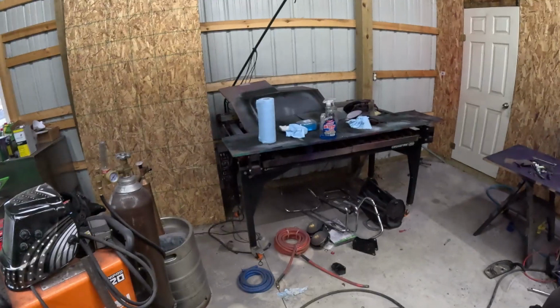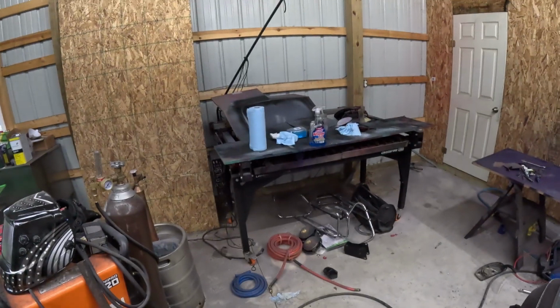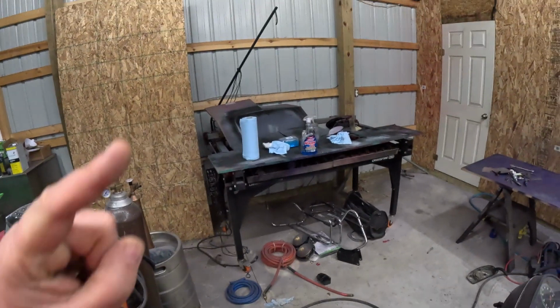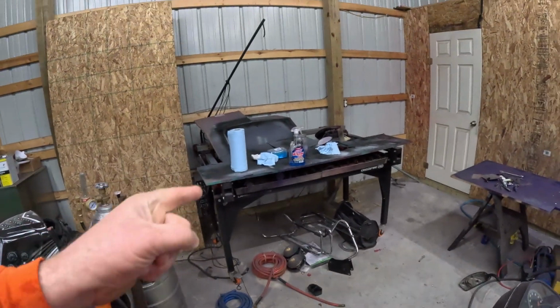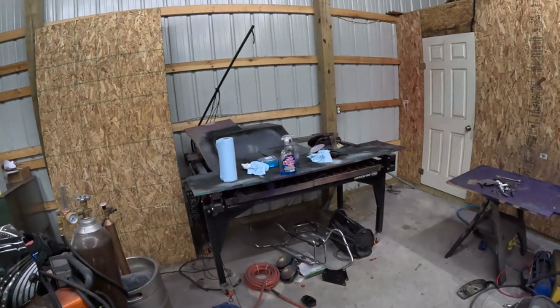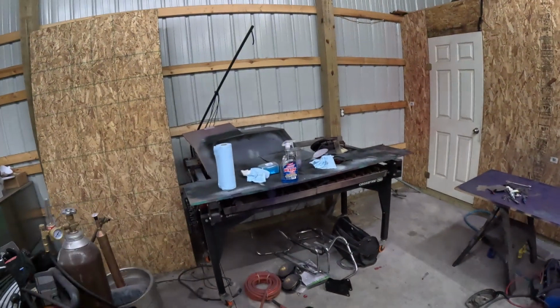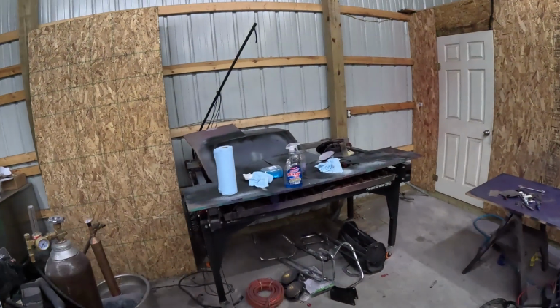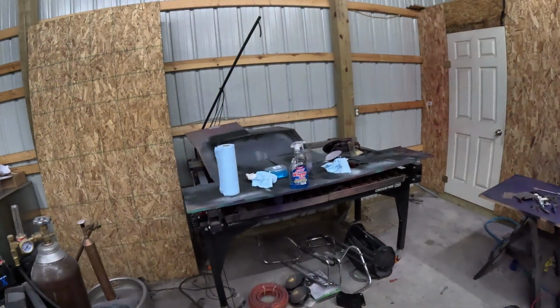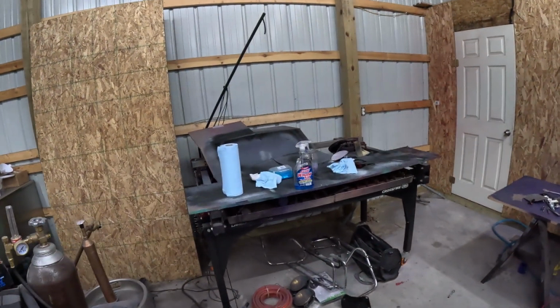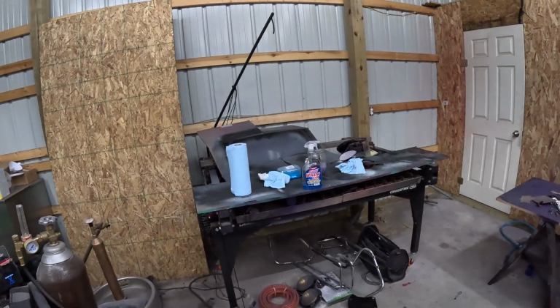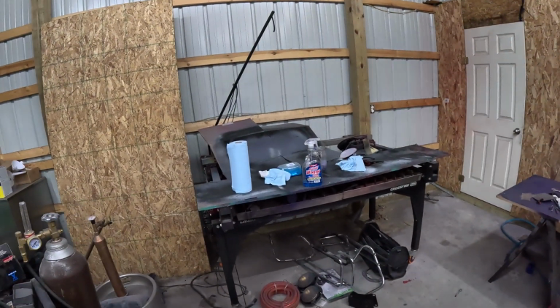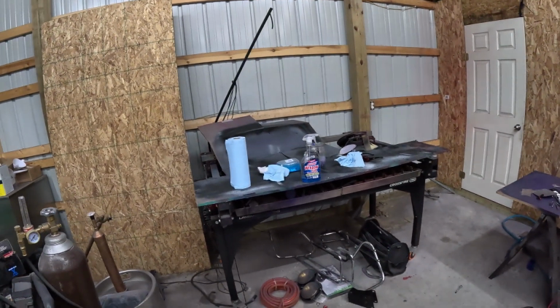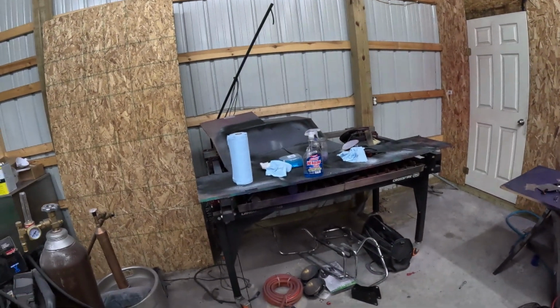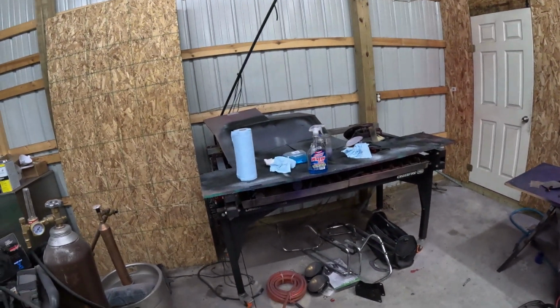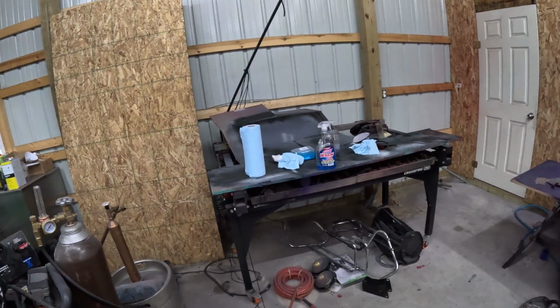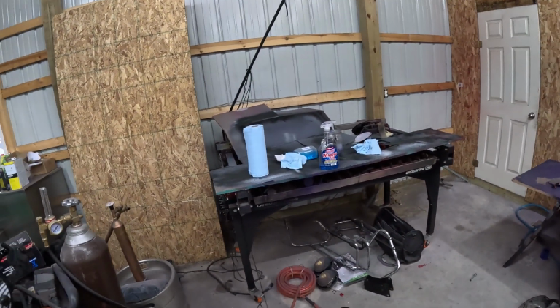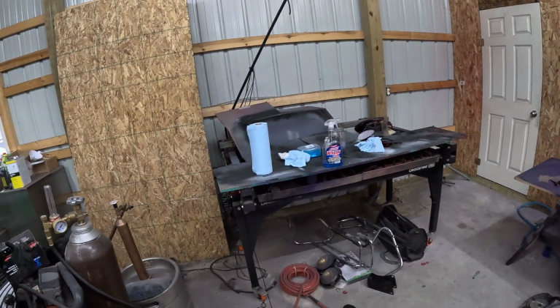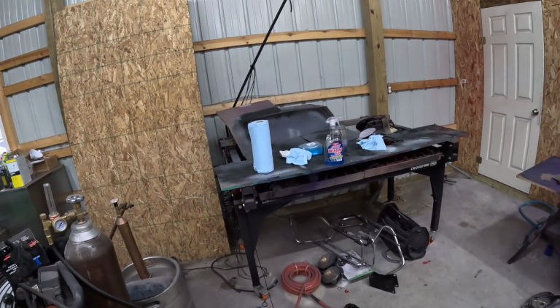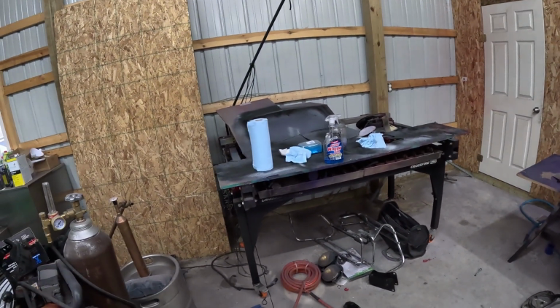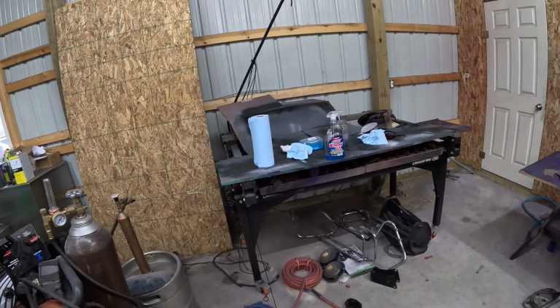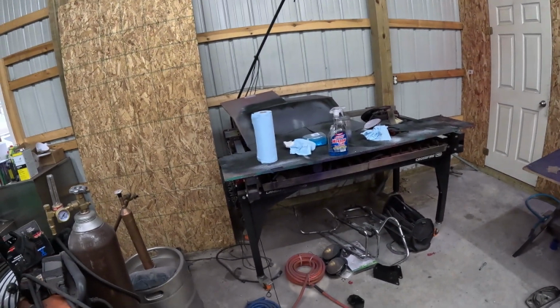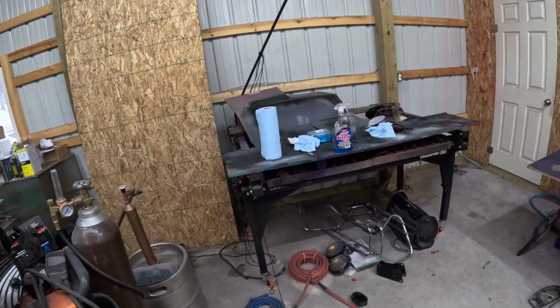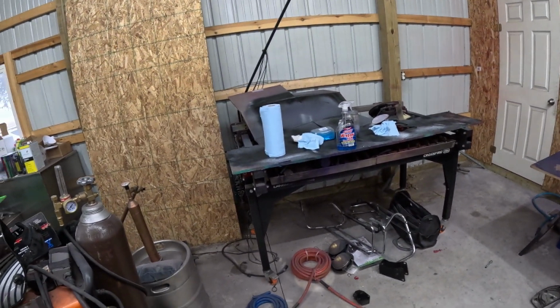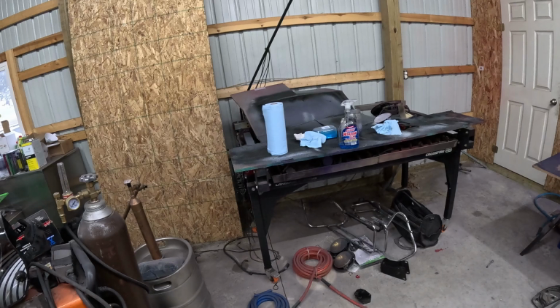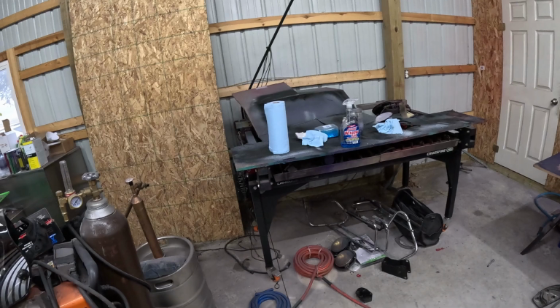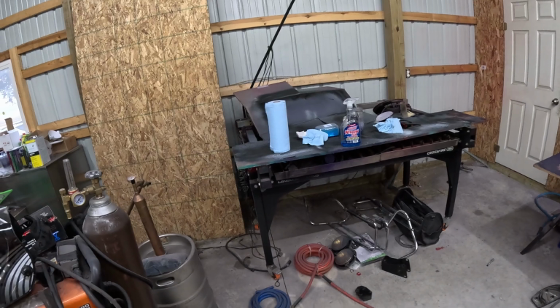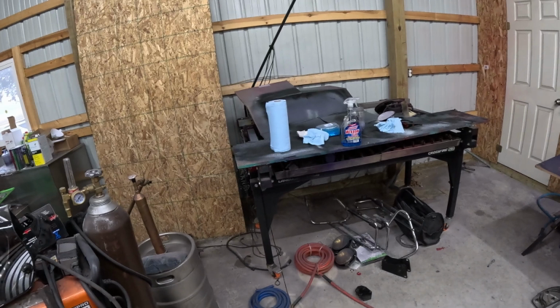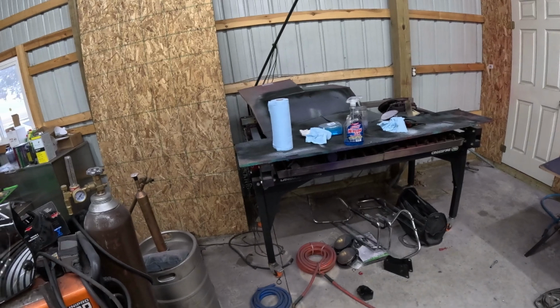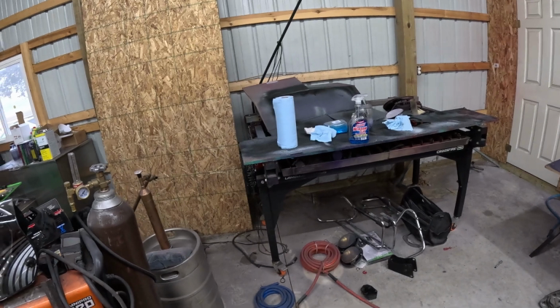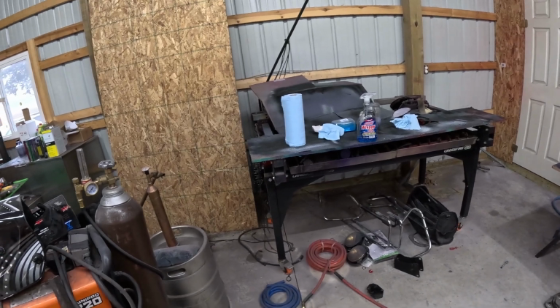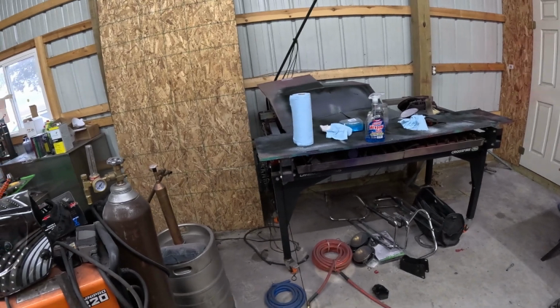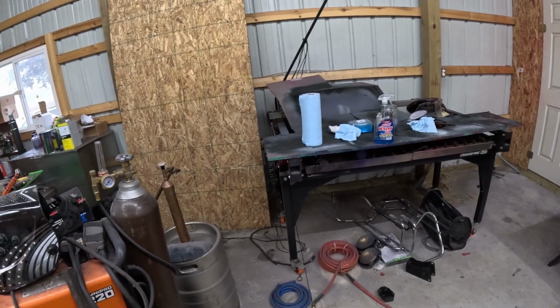This is my CNC plasma table, which you can see I've transformed into a workbench, and I need to rectify that as well.